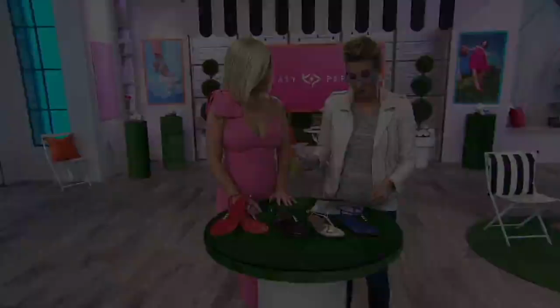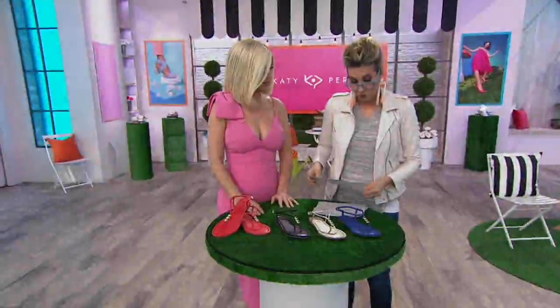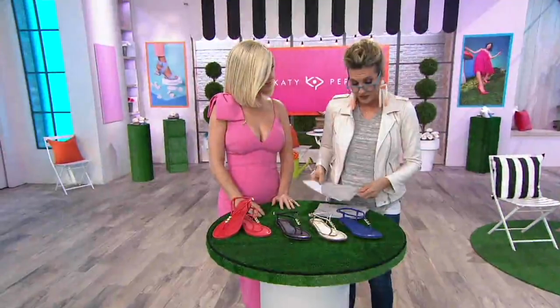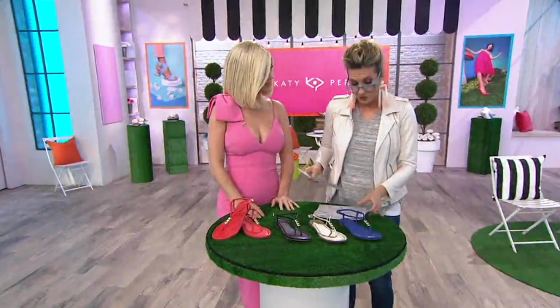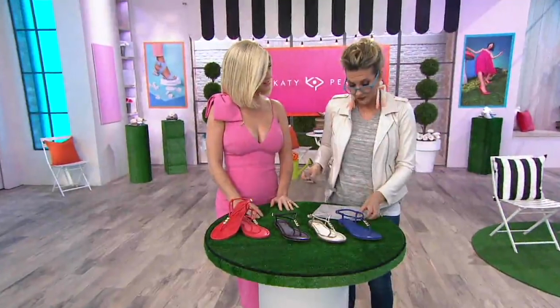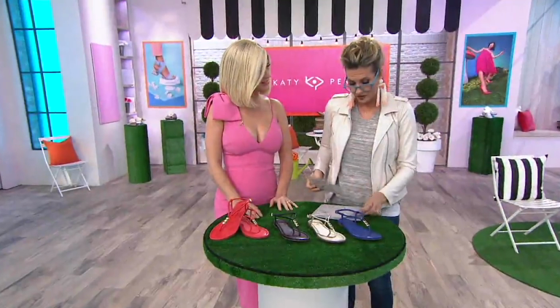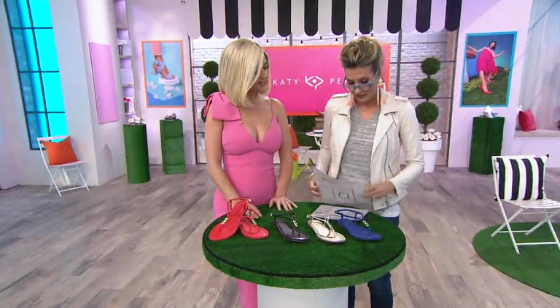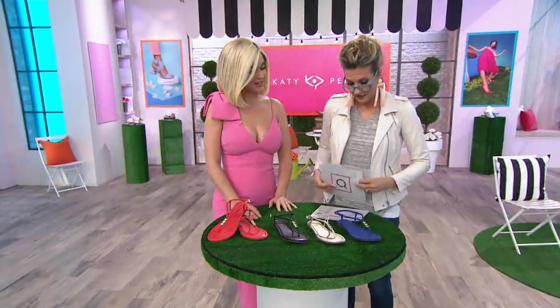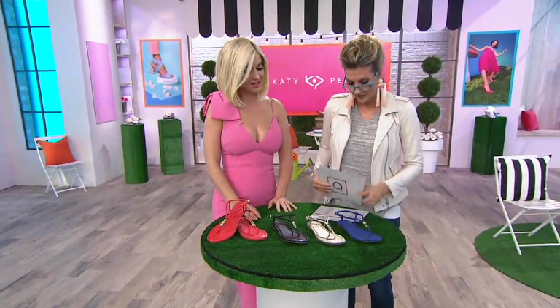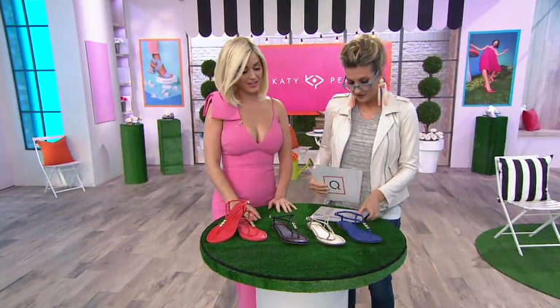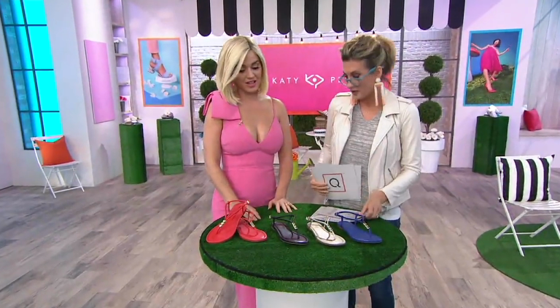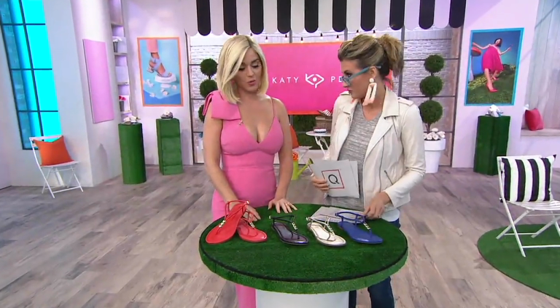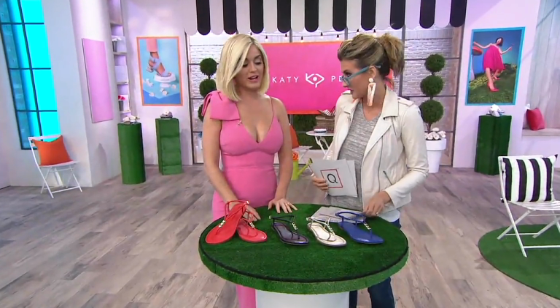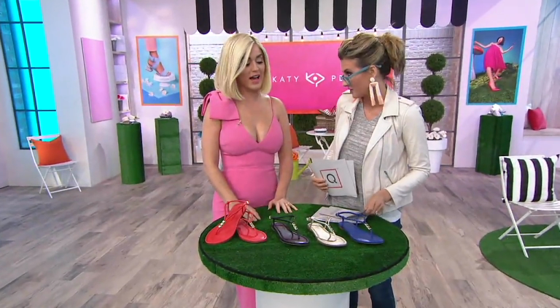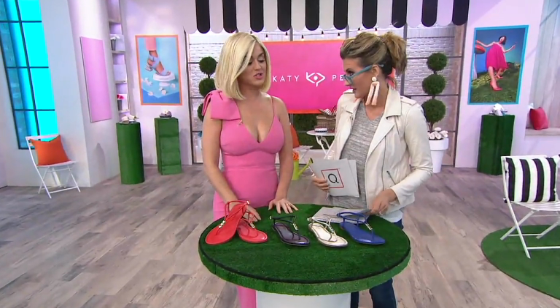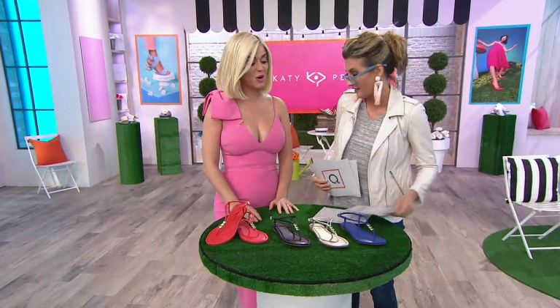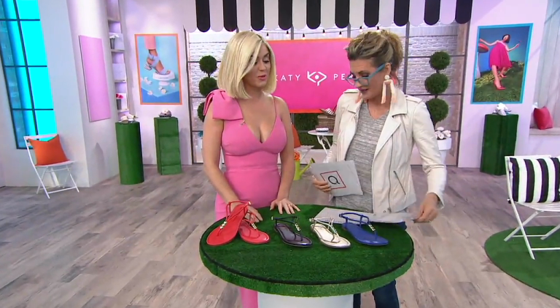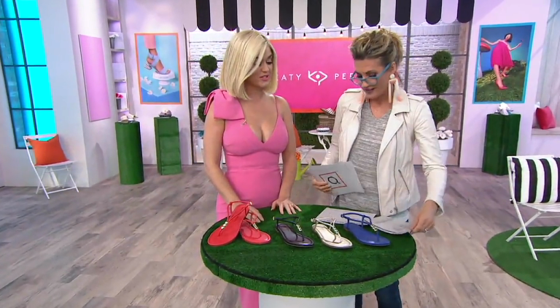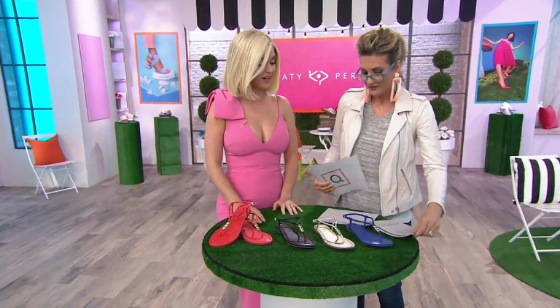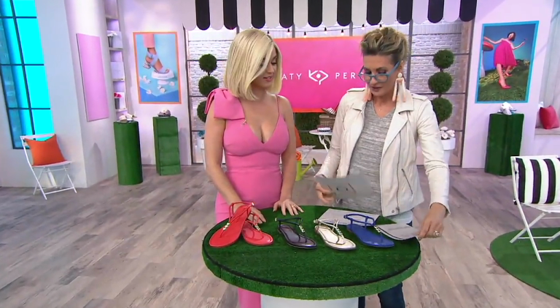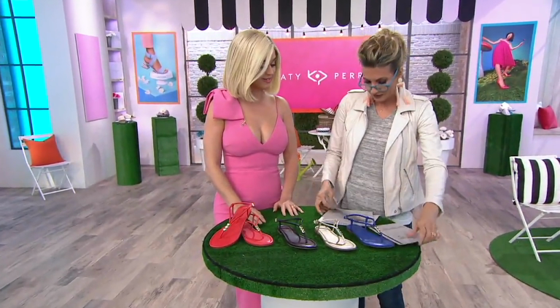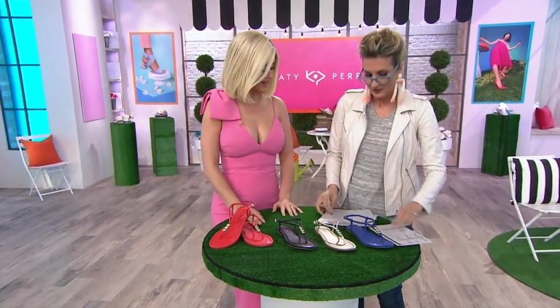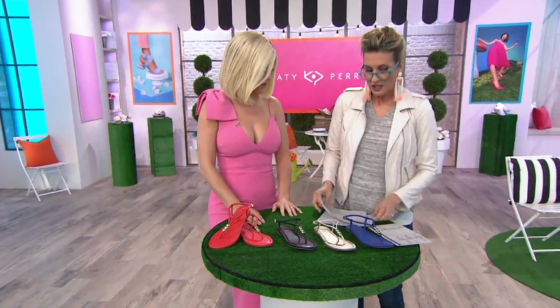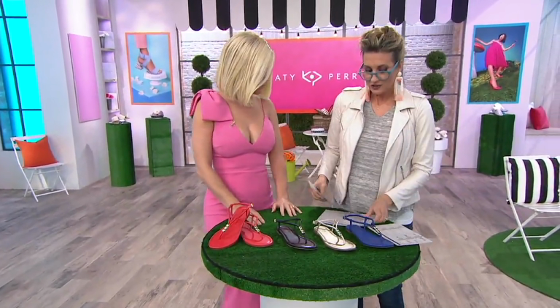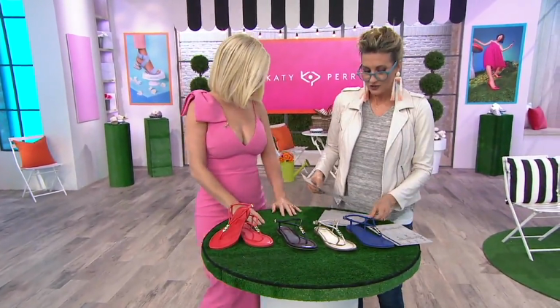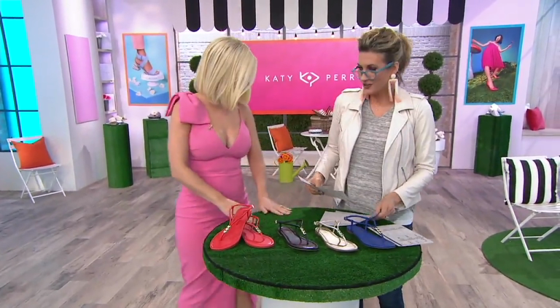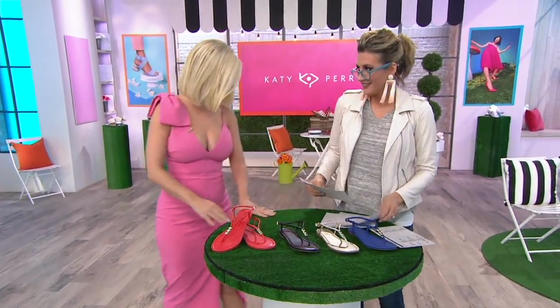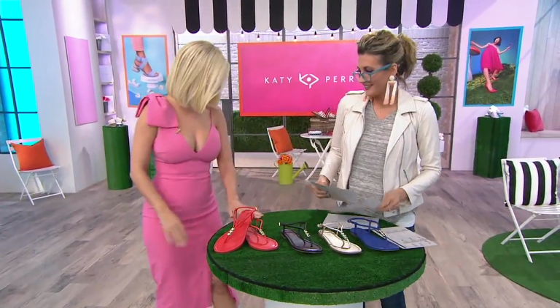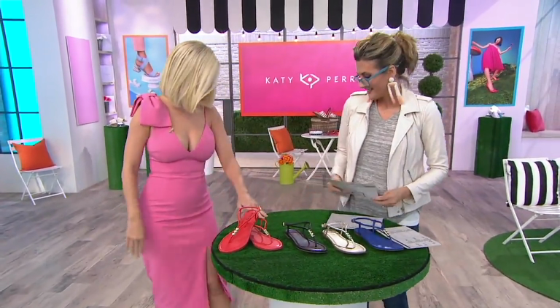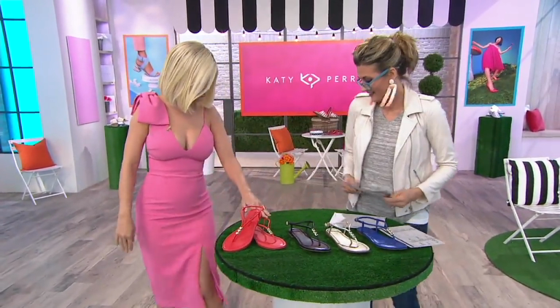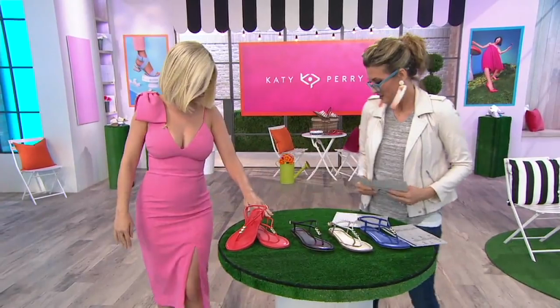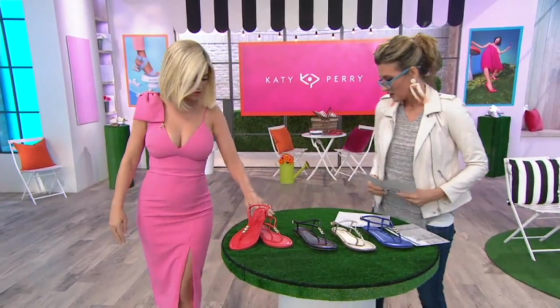We're running way over time, so let's get started. We're gonna have so much fun. And we're matching, kind of, with our shoes.